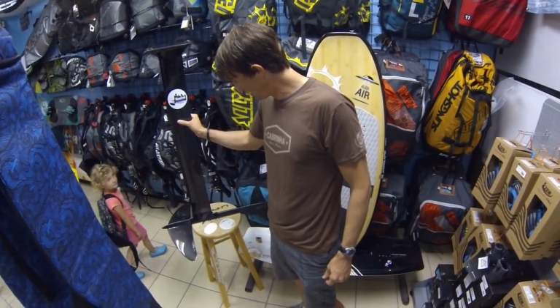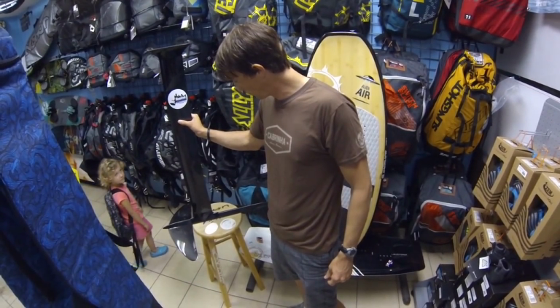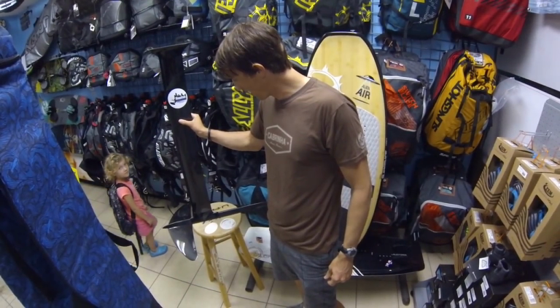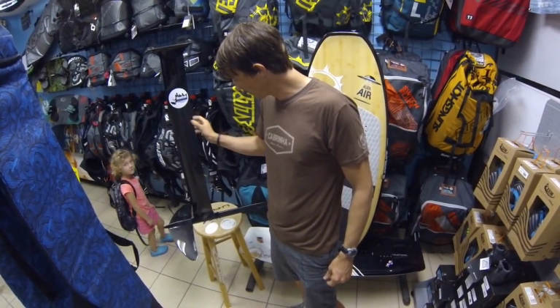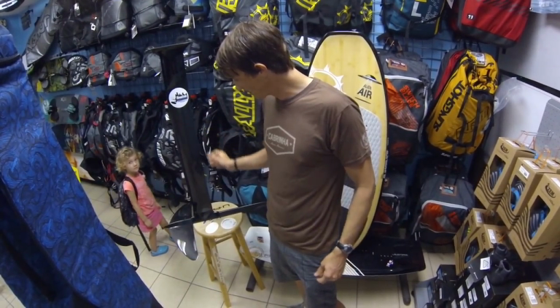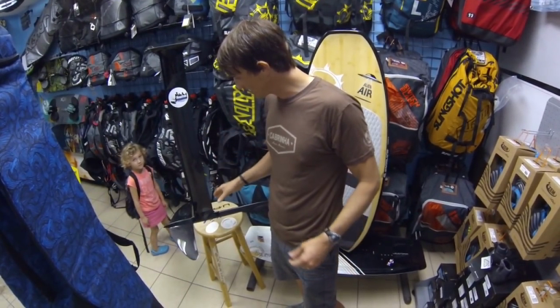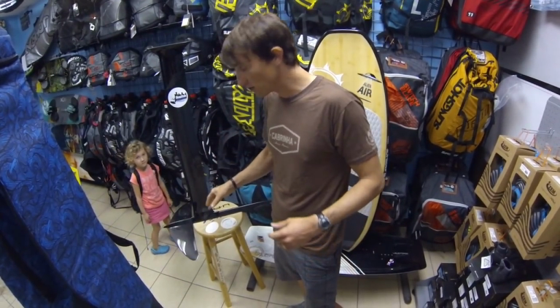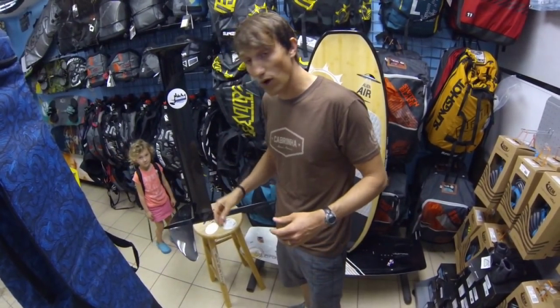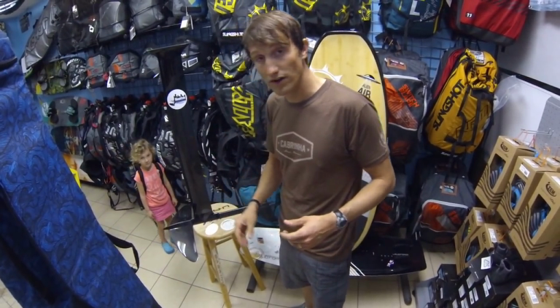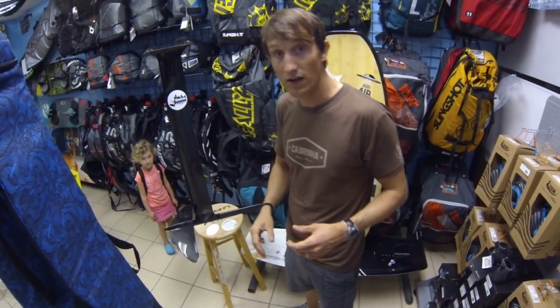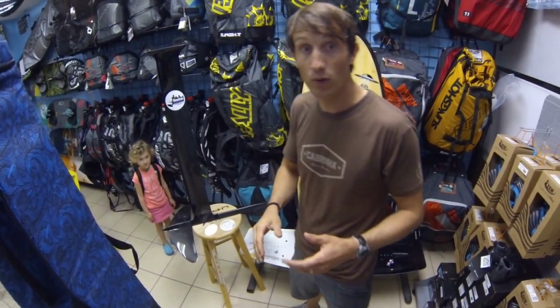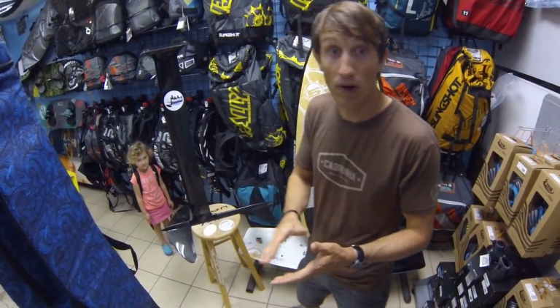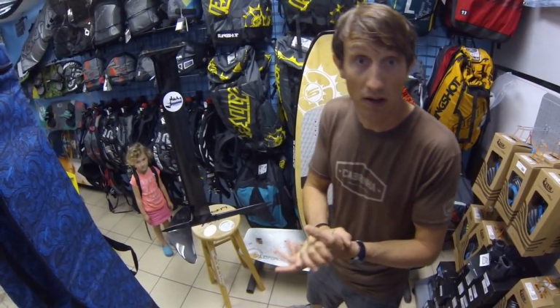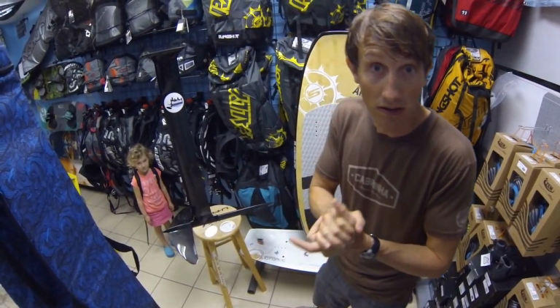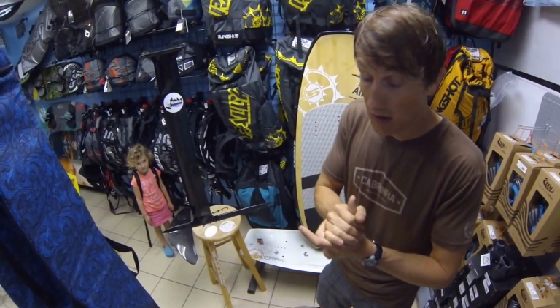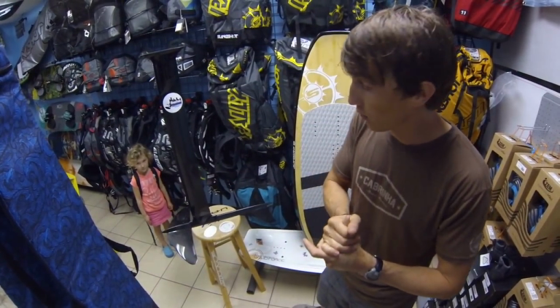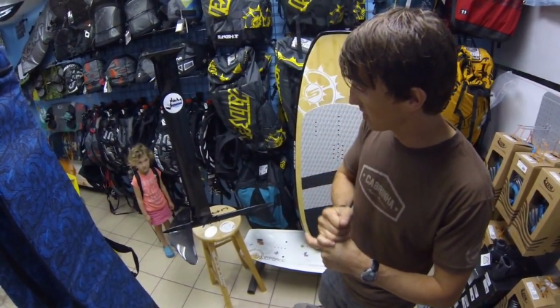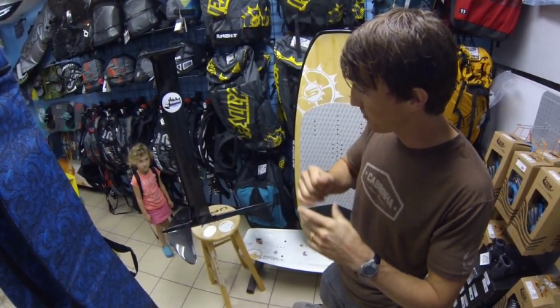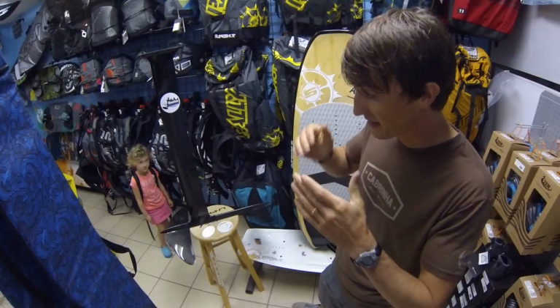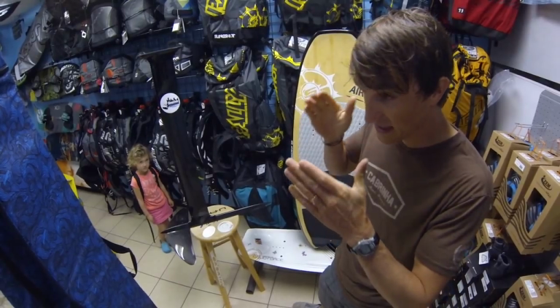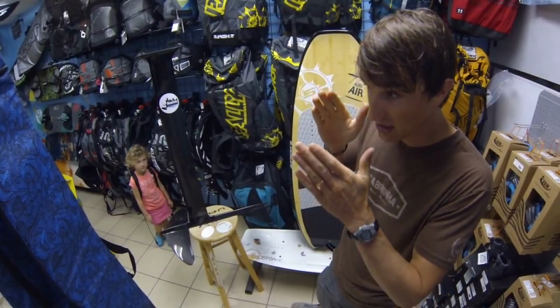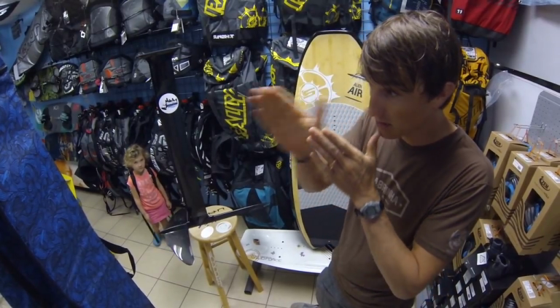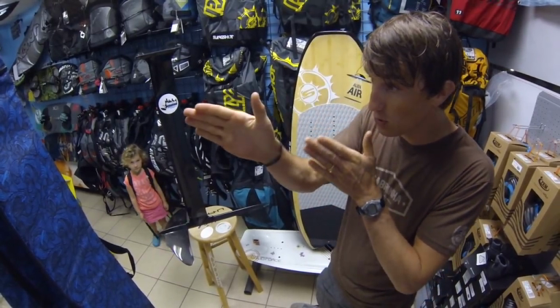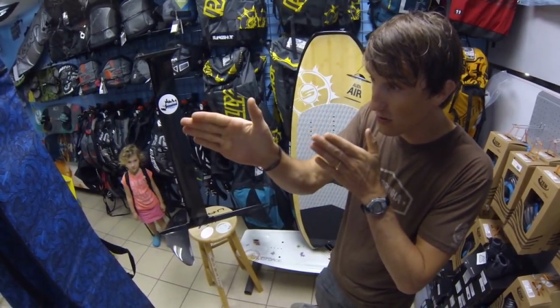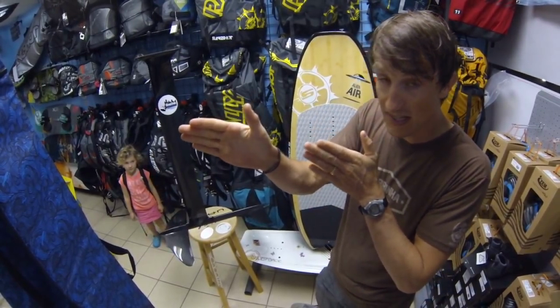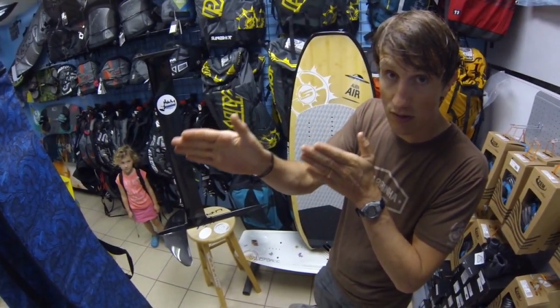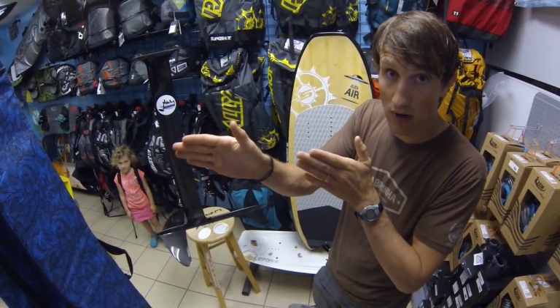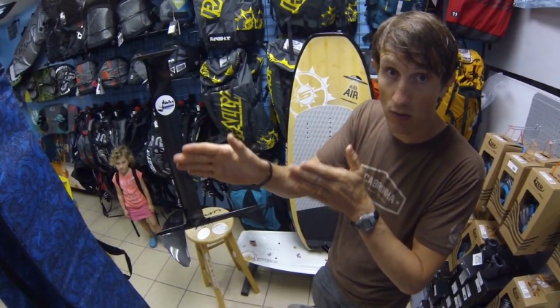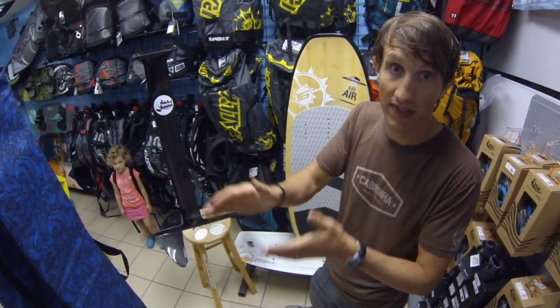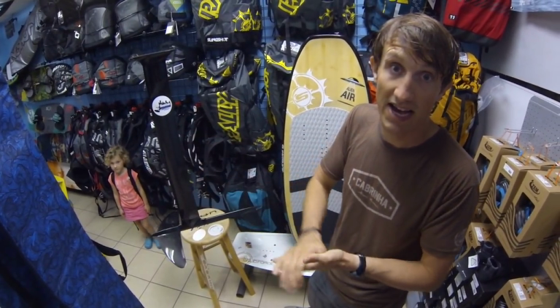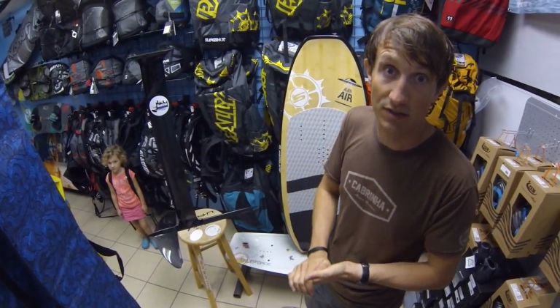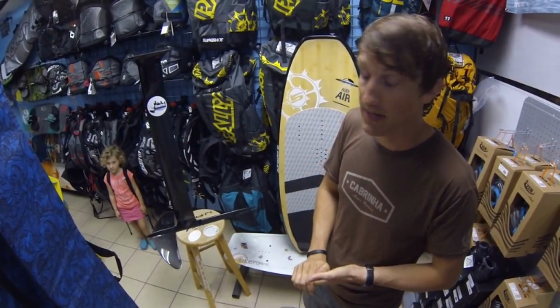We haven't got this out in the water yet, but we will. We're expecting a smooth, easy run with high speed.